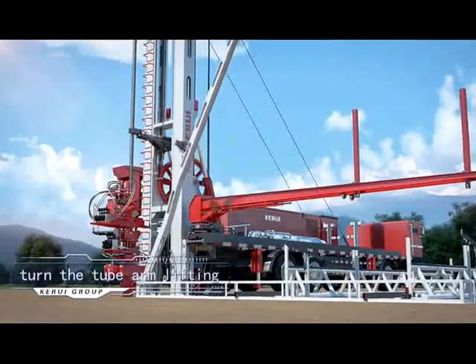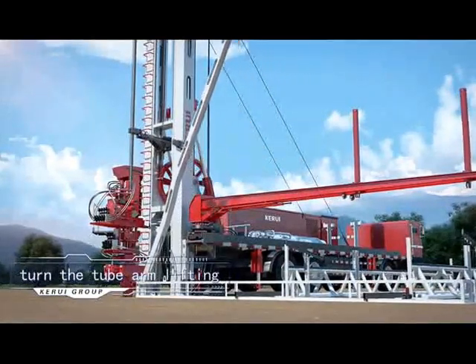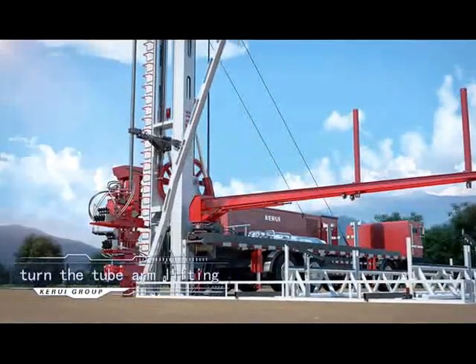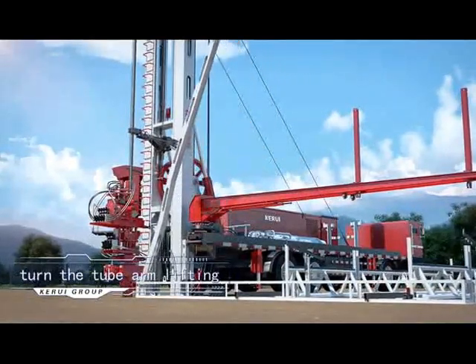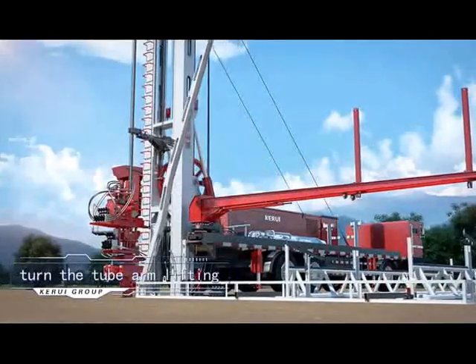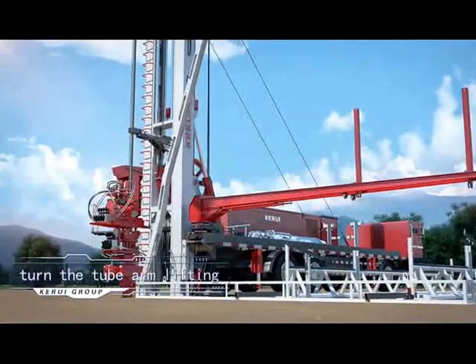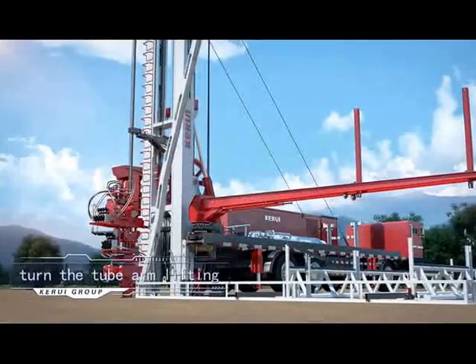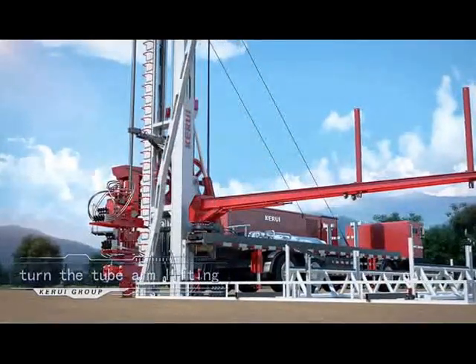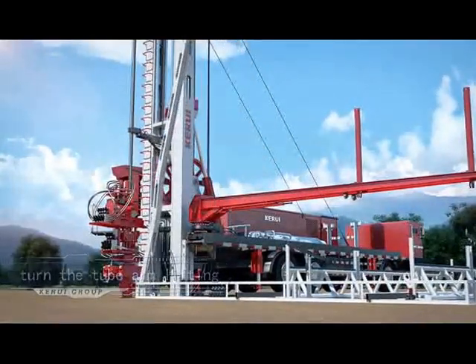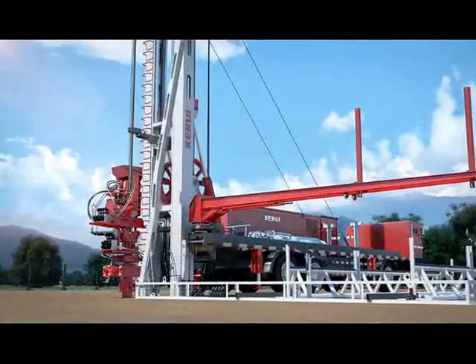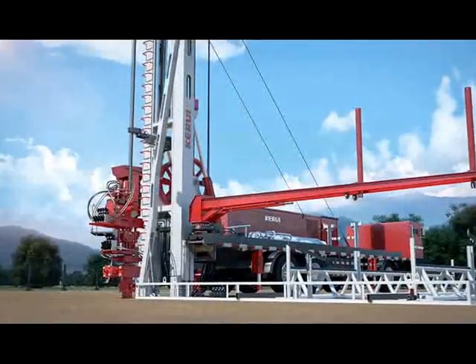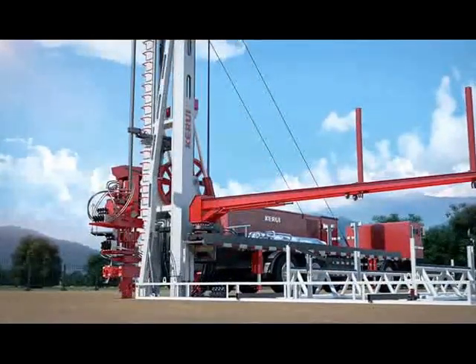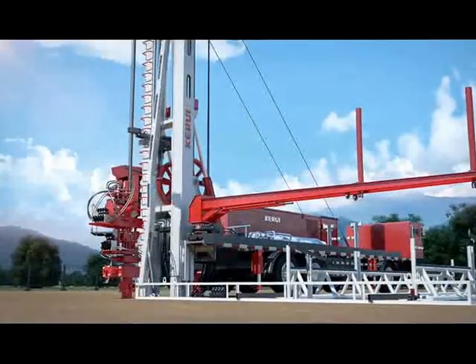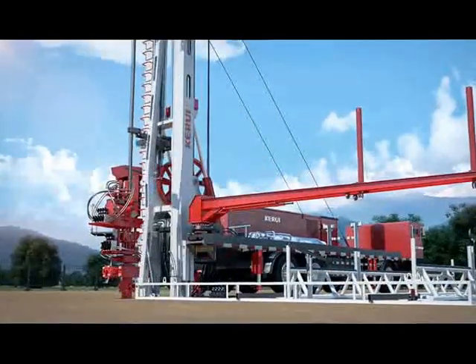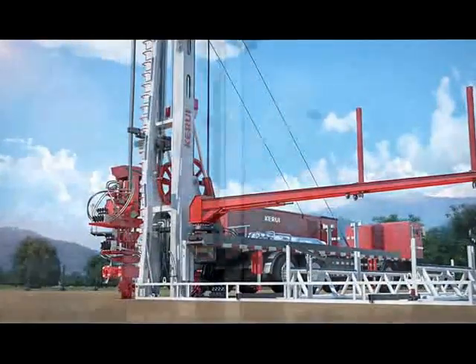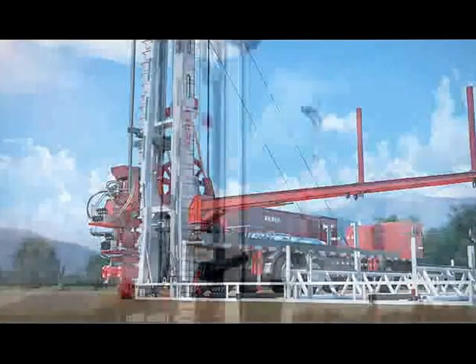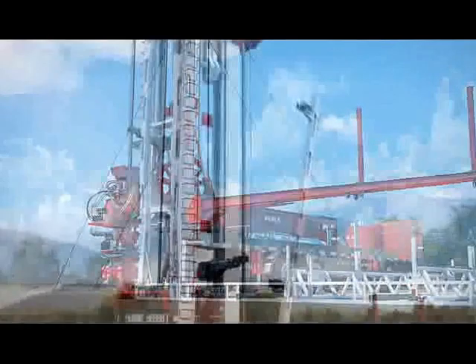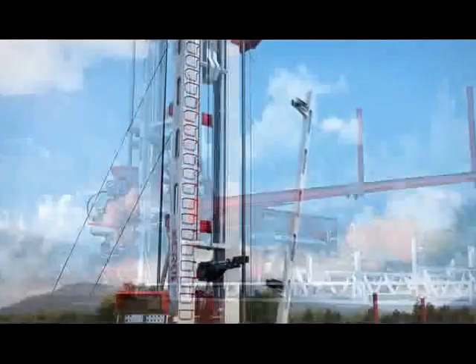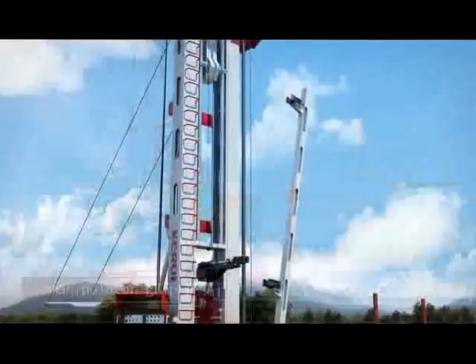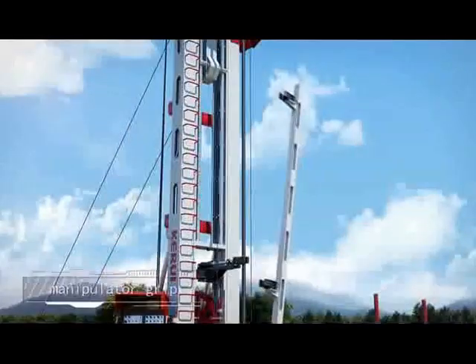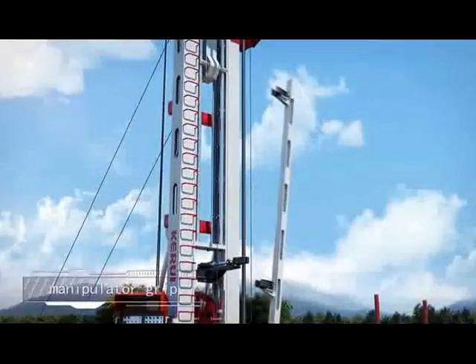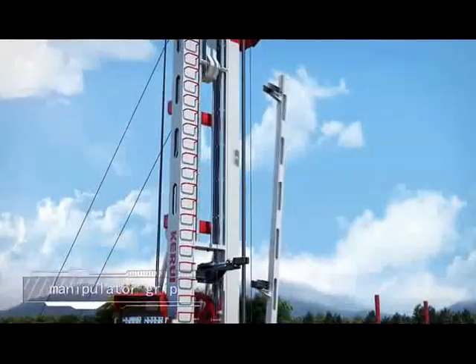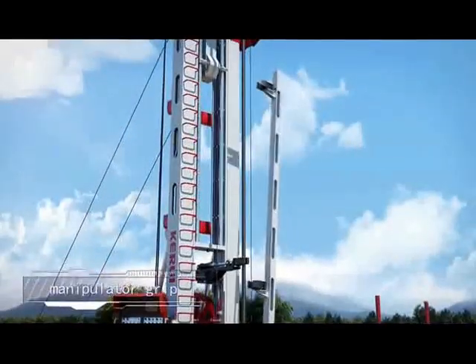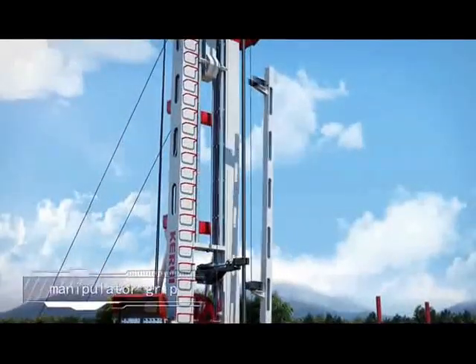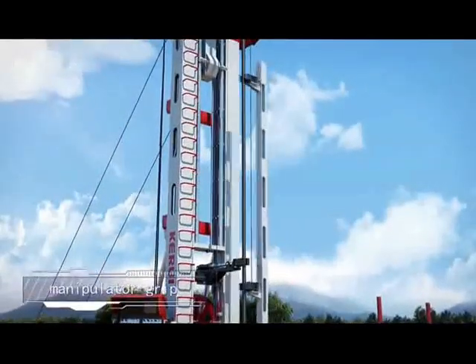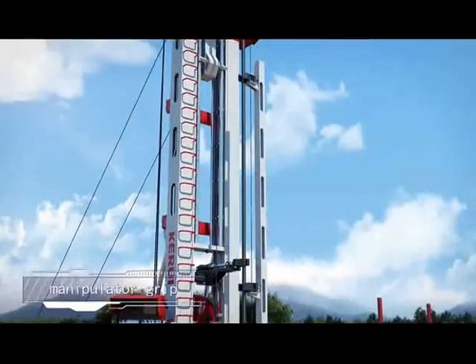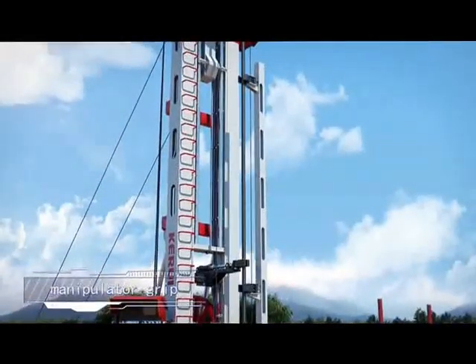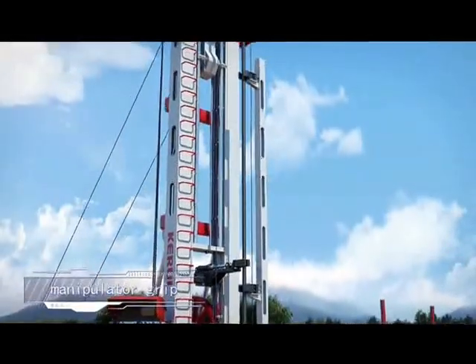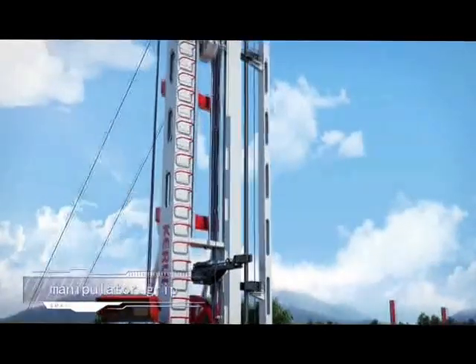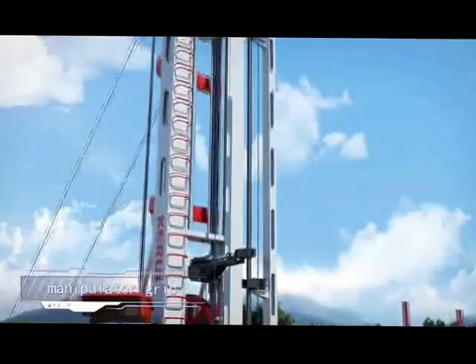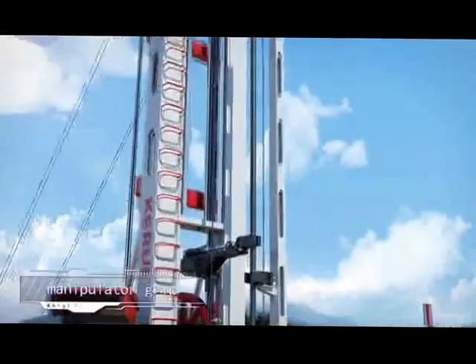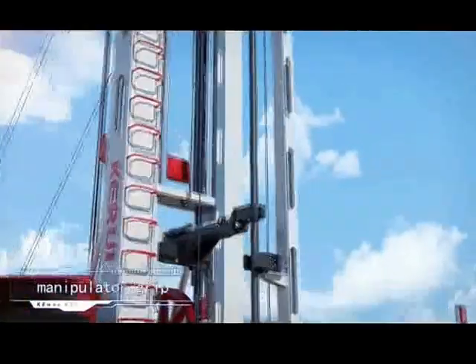Seventh, manipulator grid. Eighth, manipulator grasping tubing.